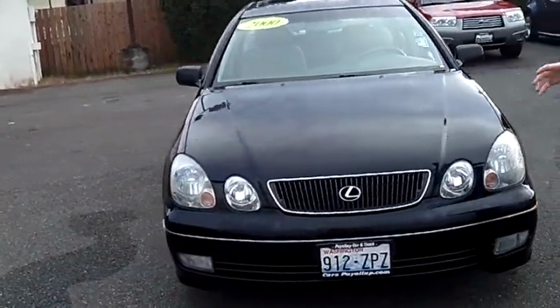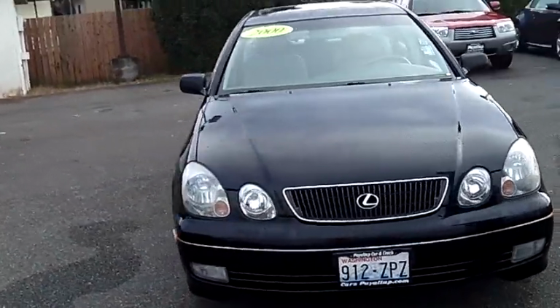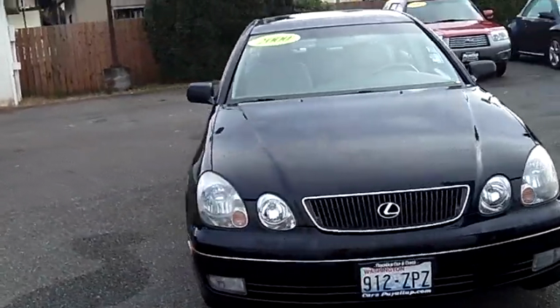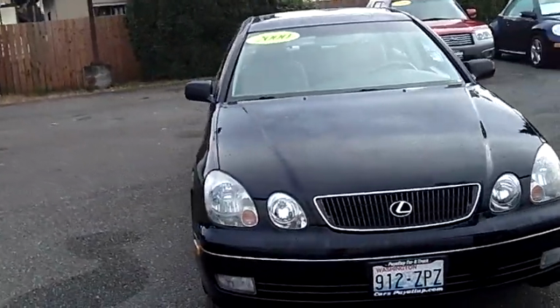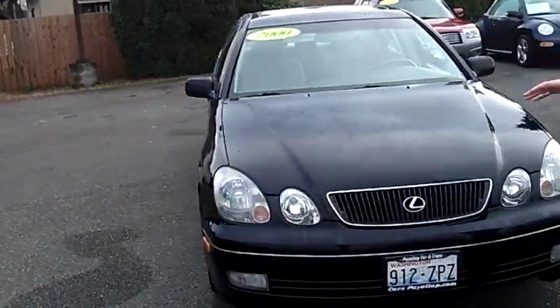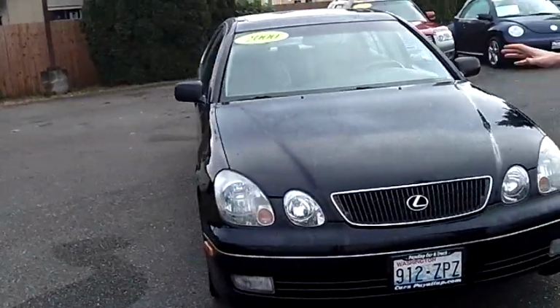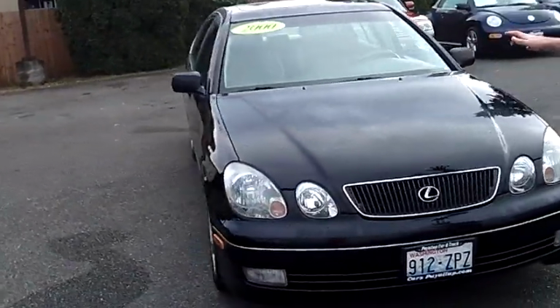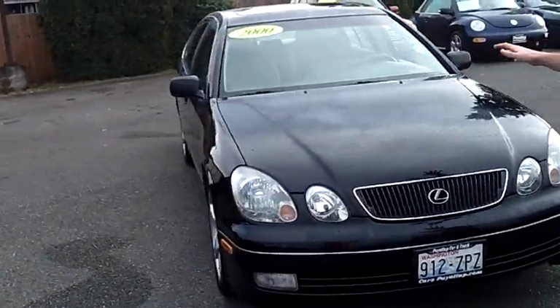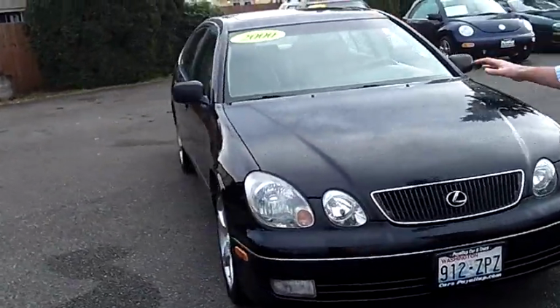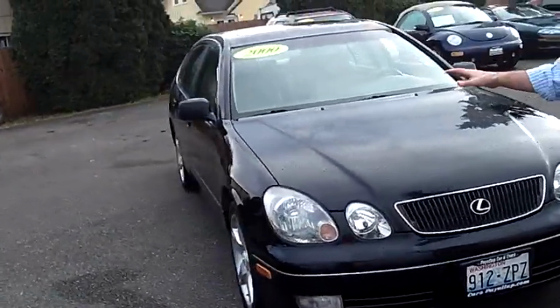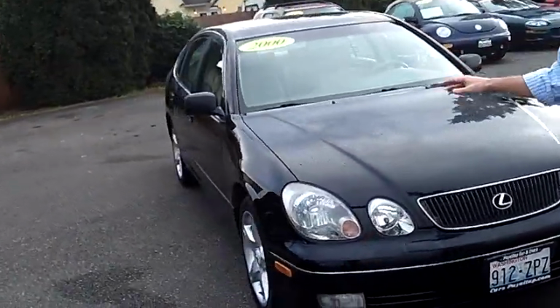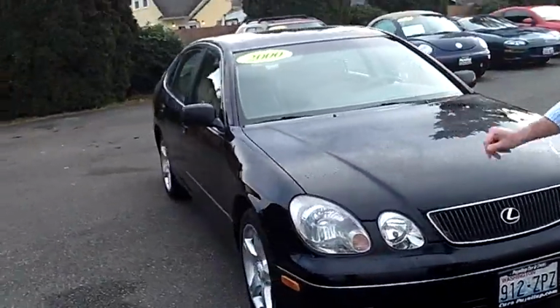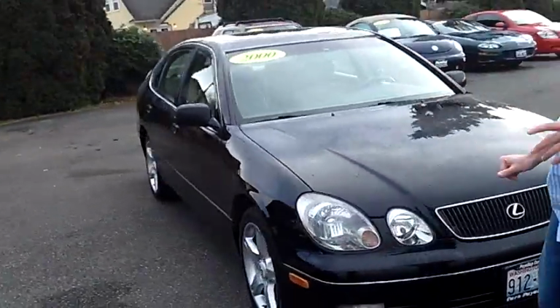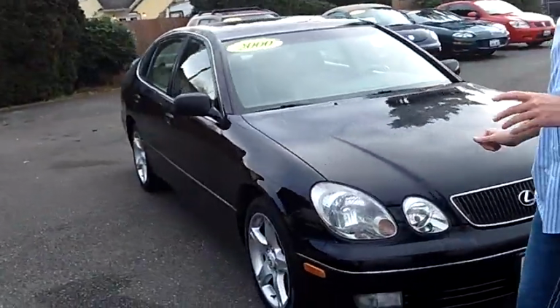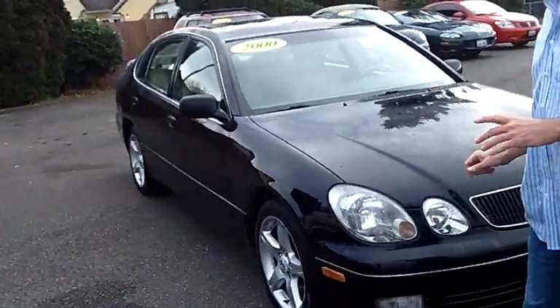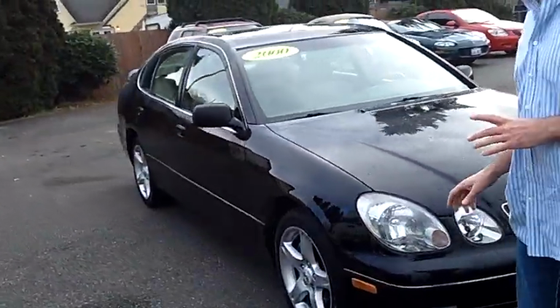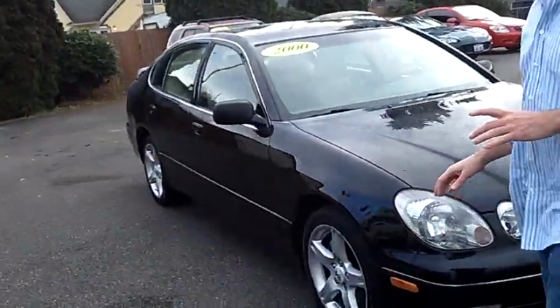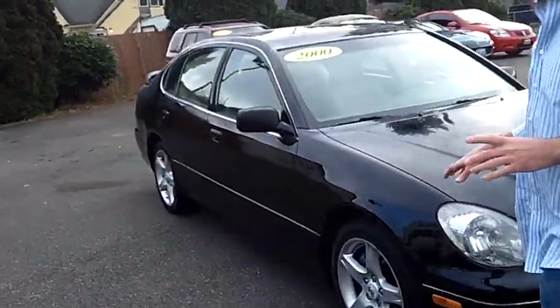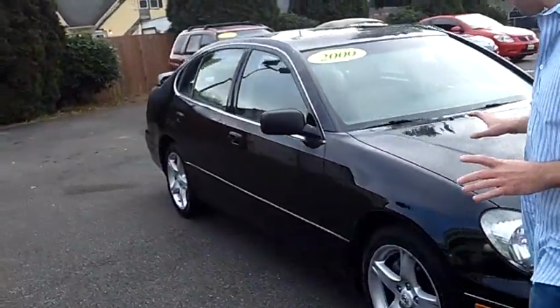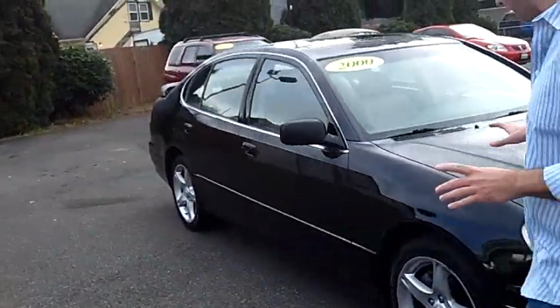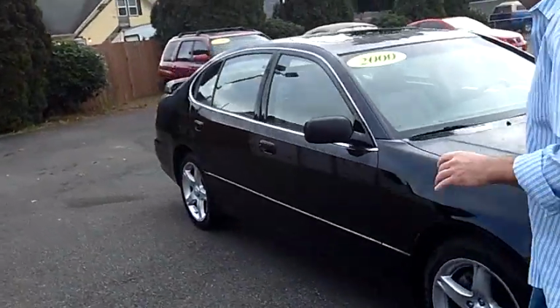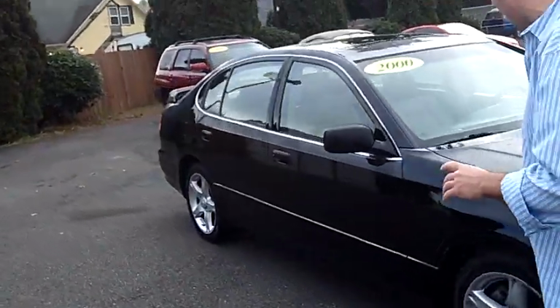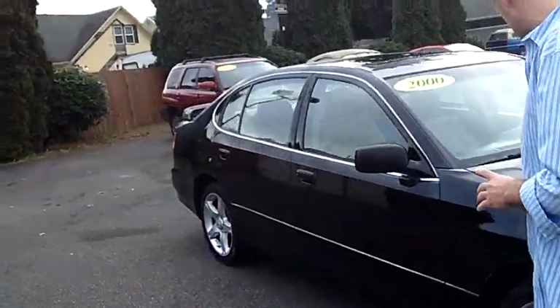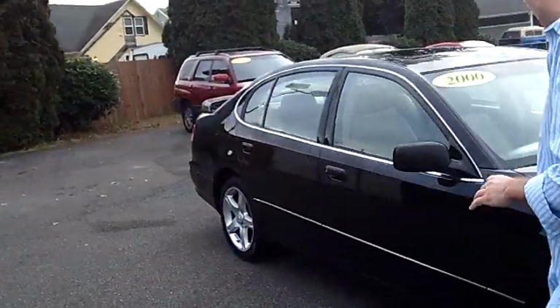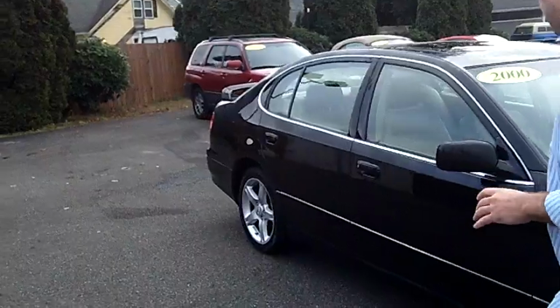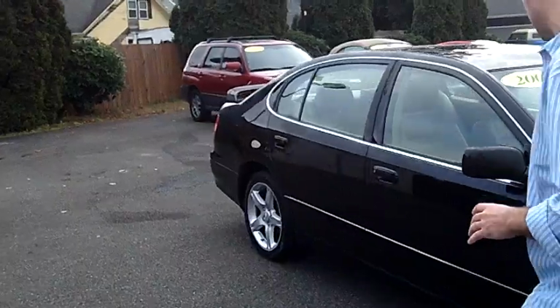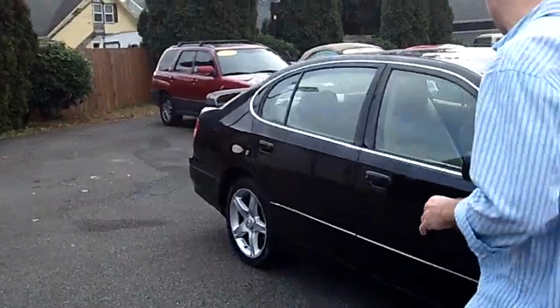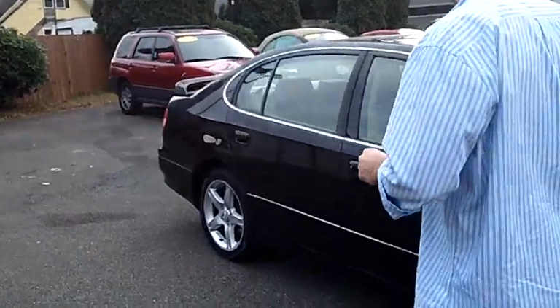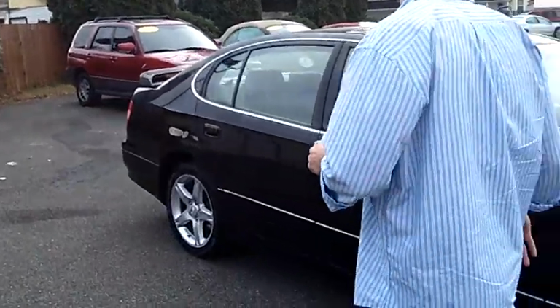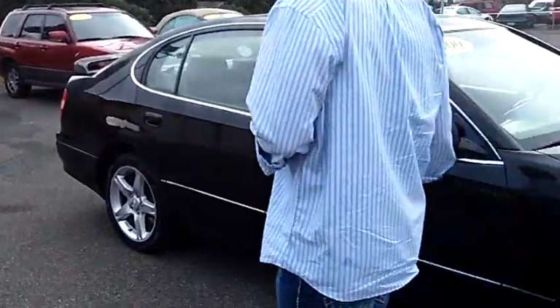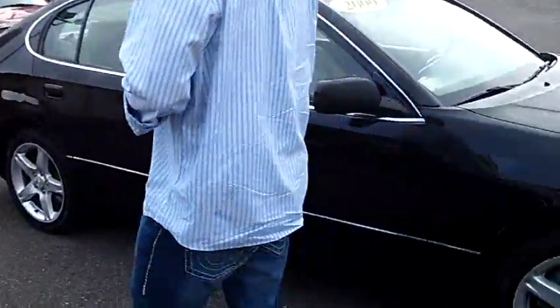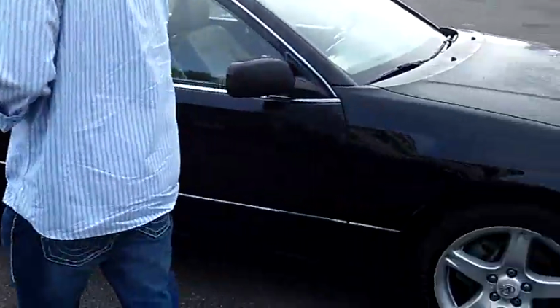As we walk around the GS here, I'd like you to take notice of the condition of the exterior. The paint and the body itself are still in excellent condition.